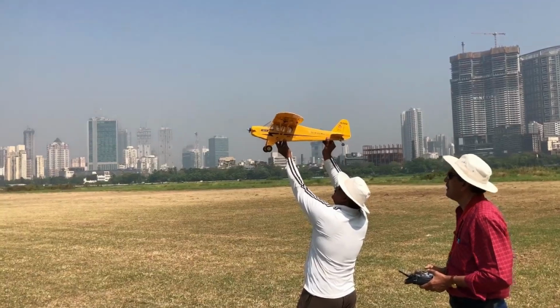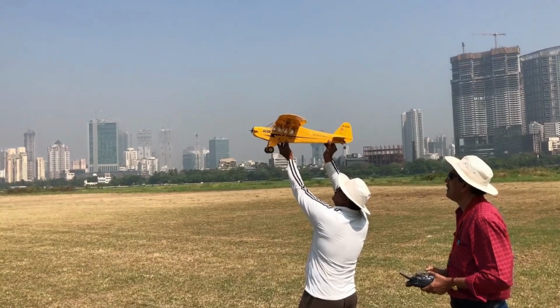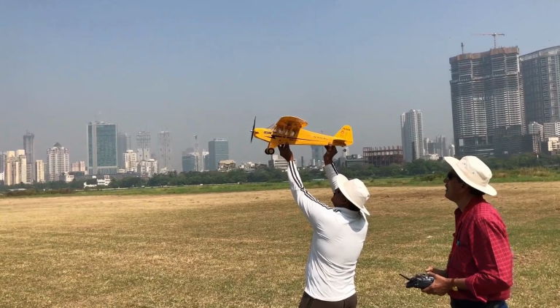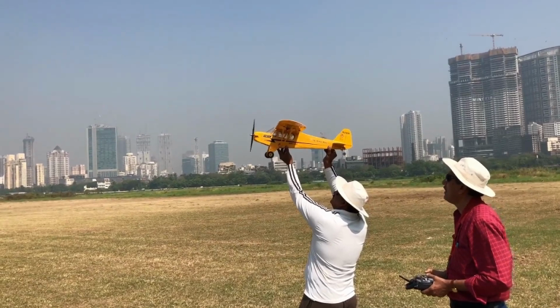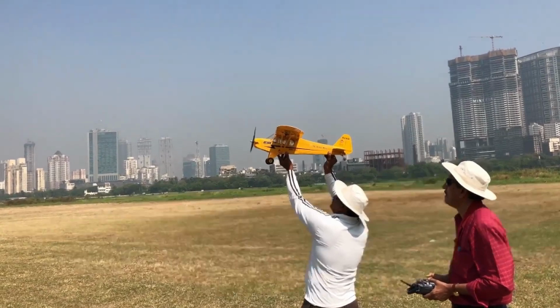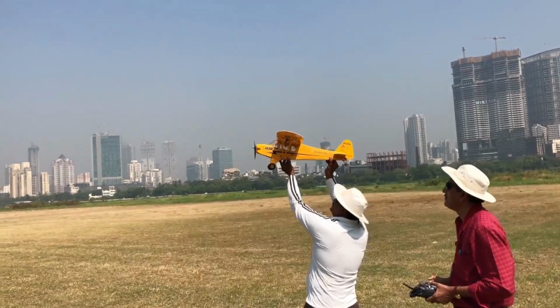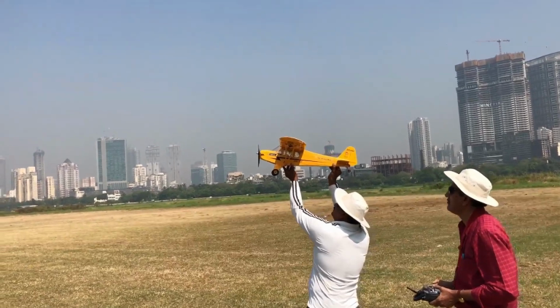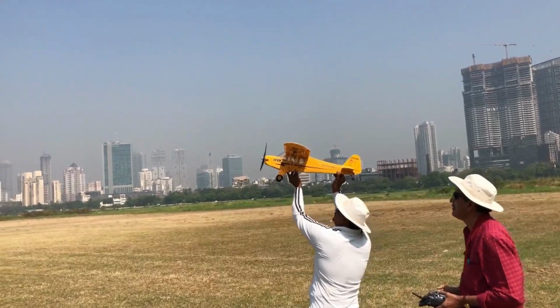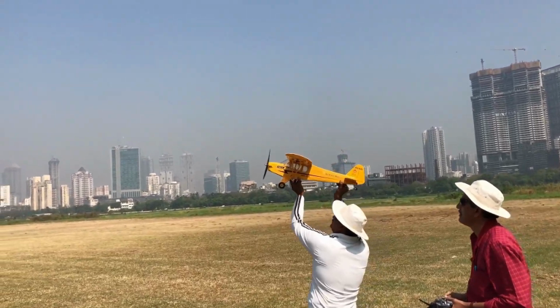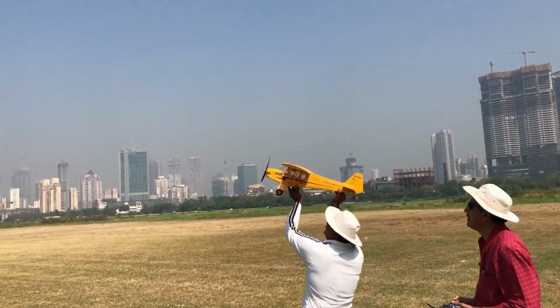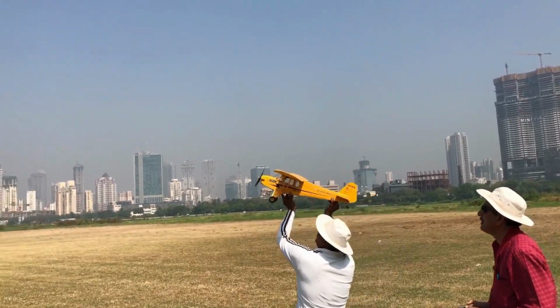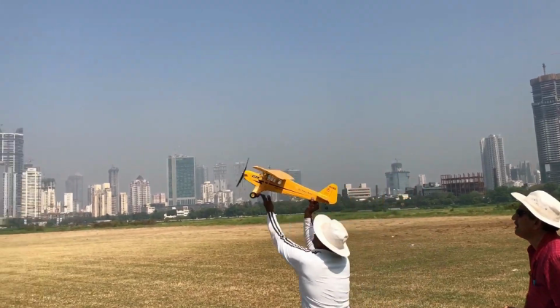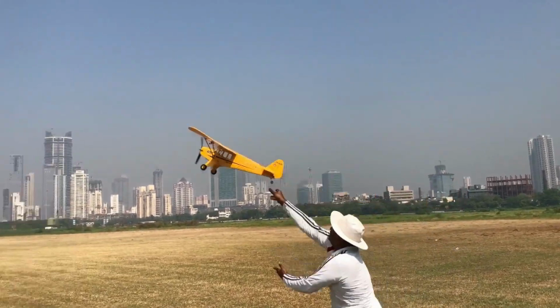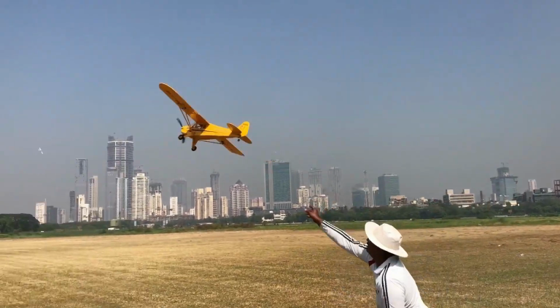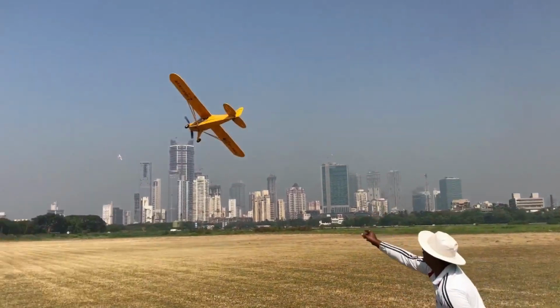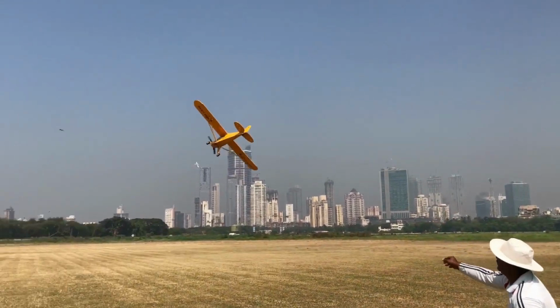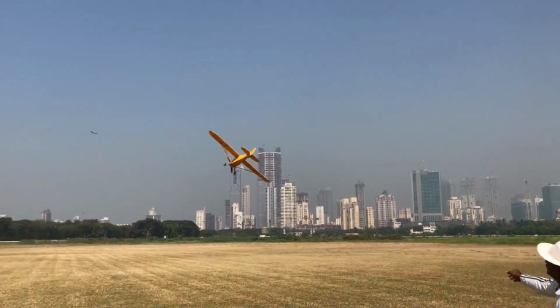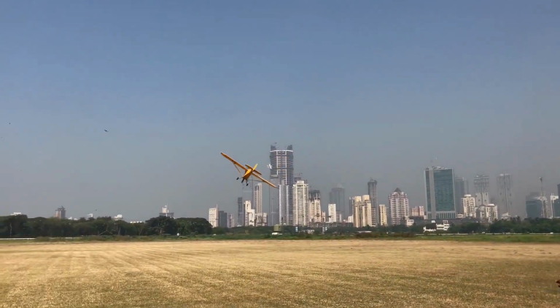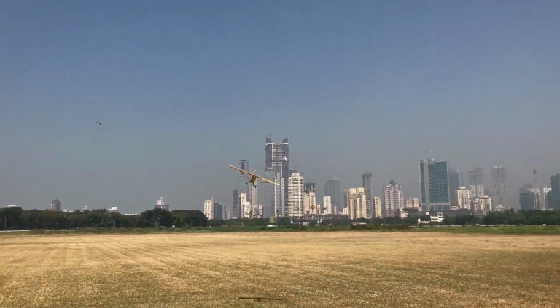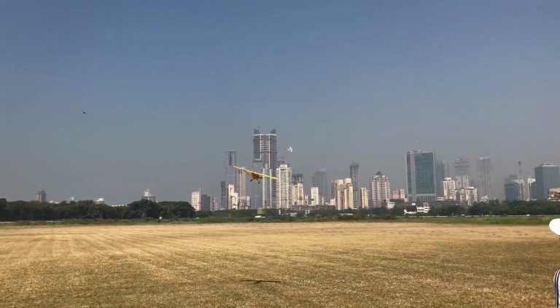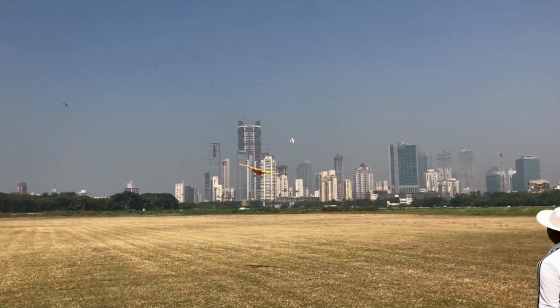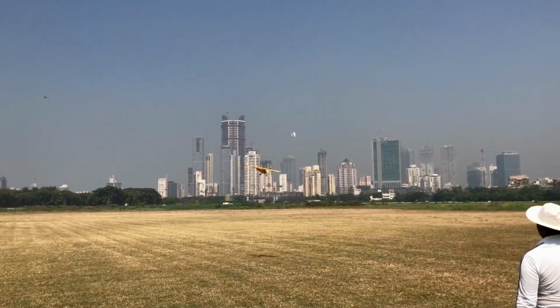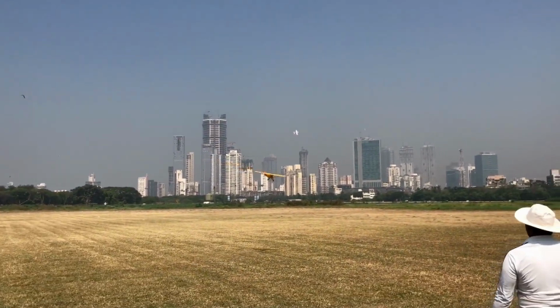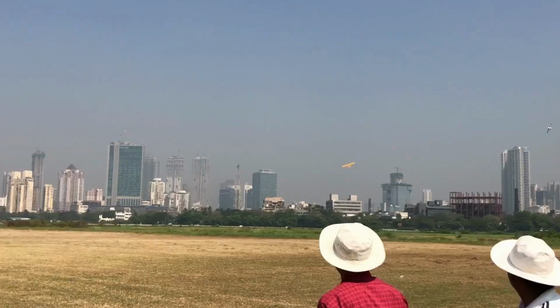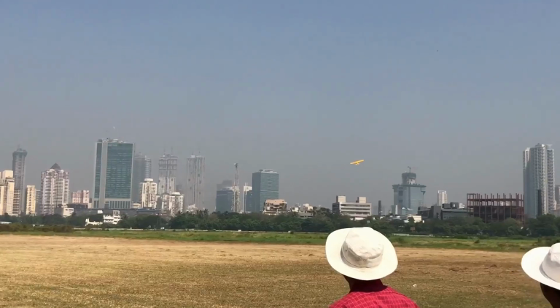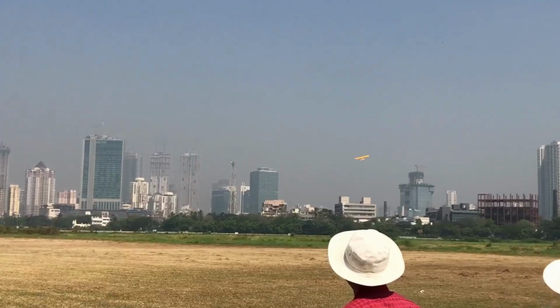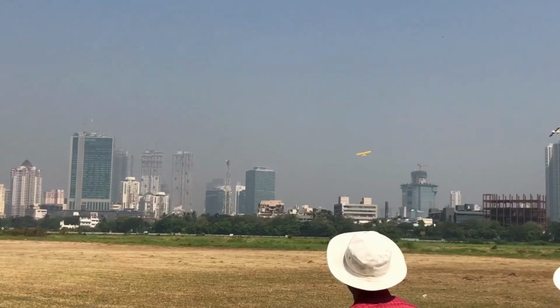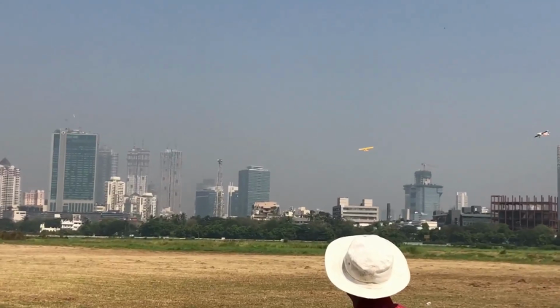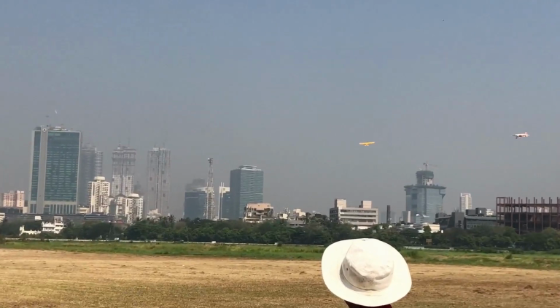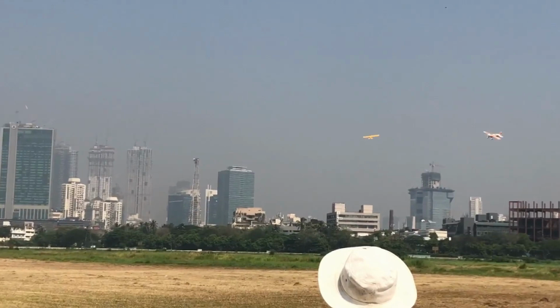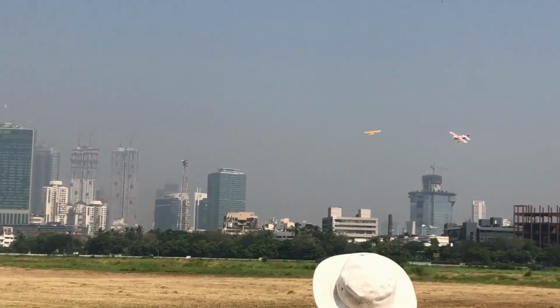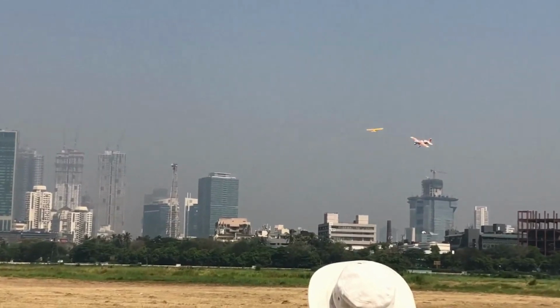Here is the flight video of this aircraft. We have painted it and glued some decals on it.